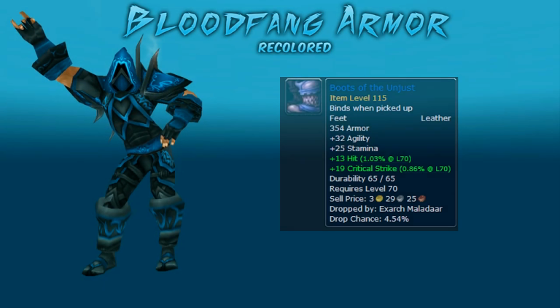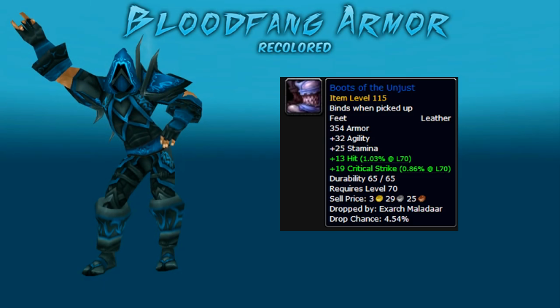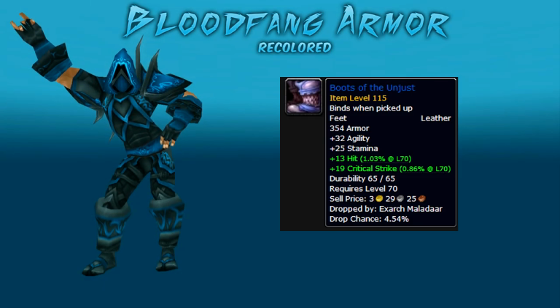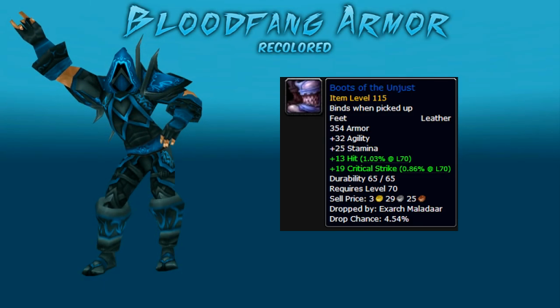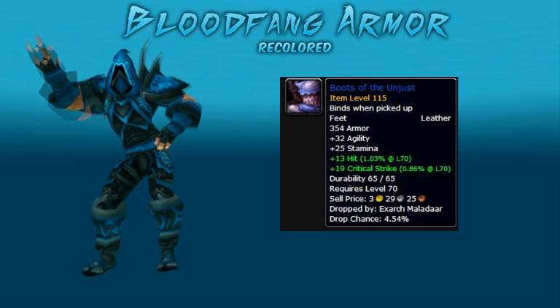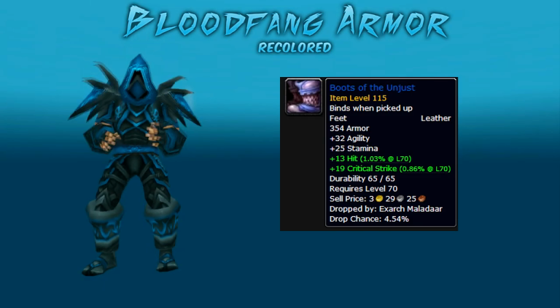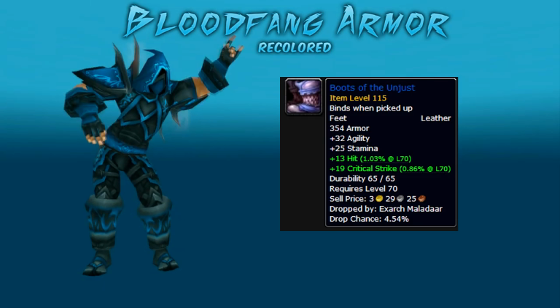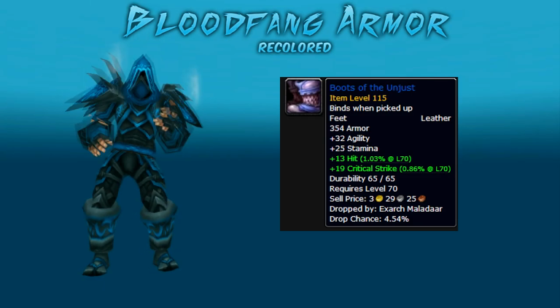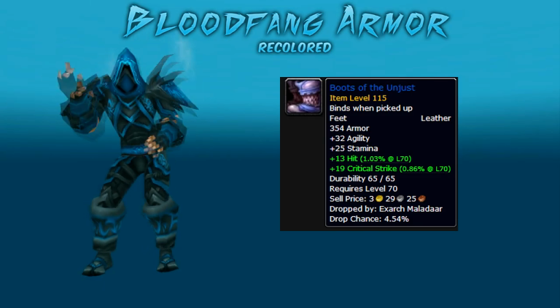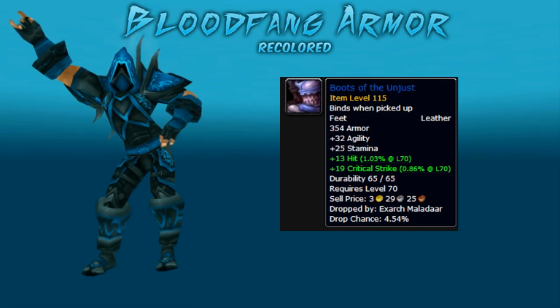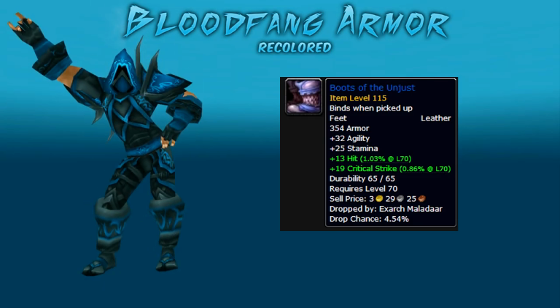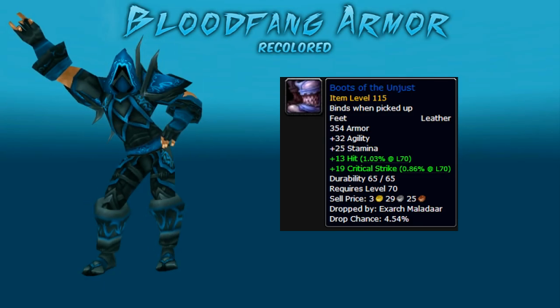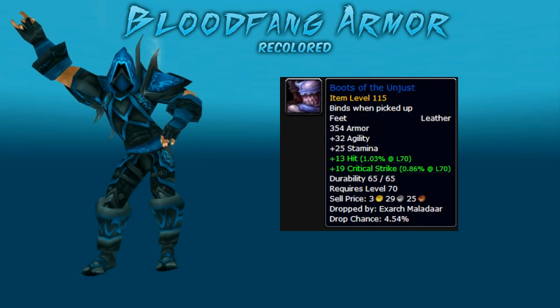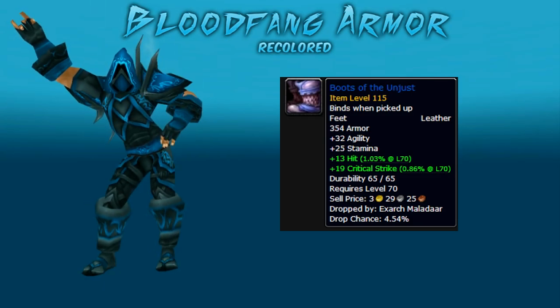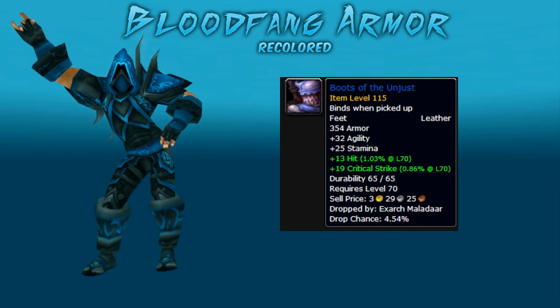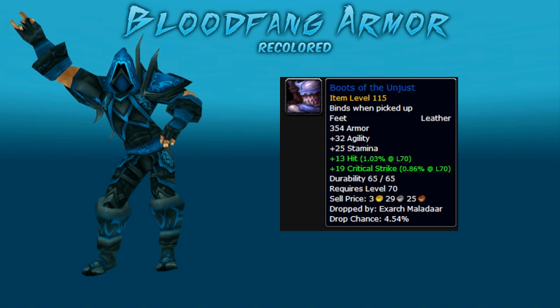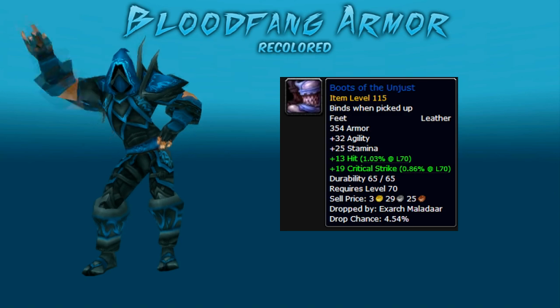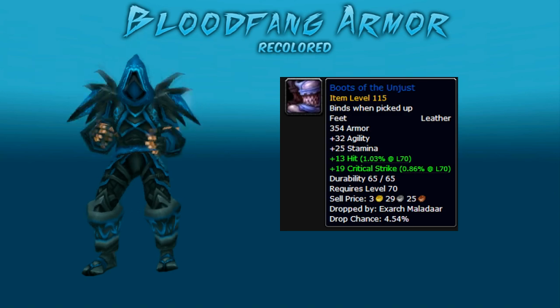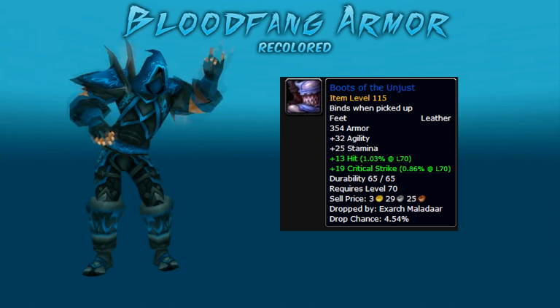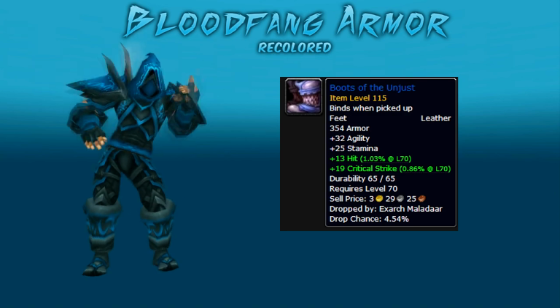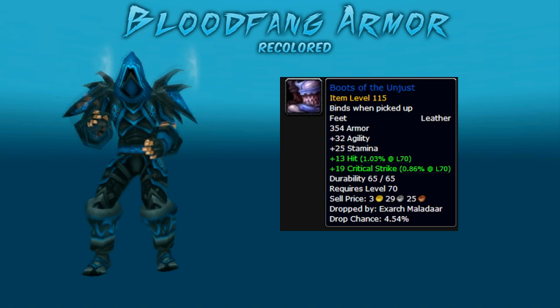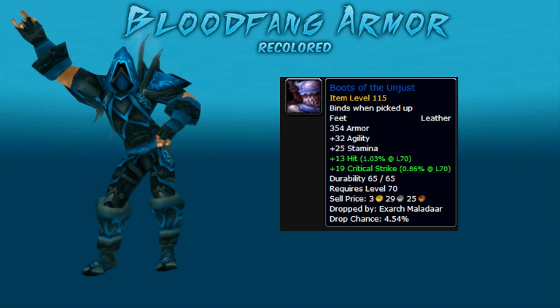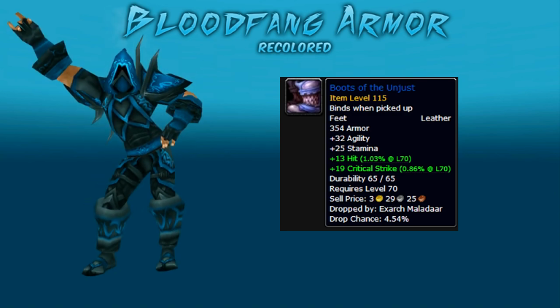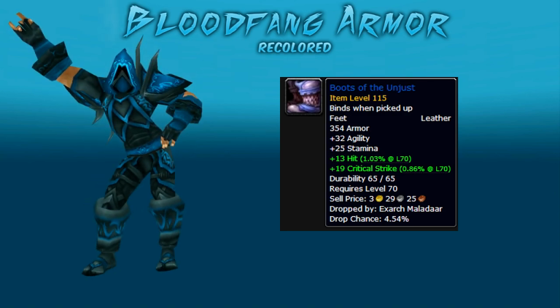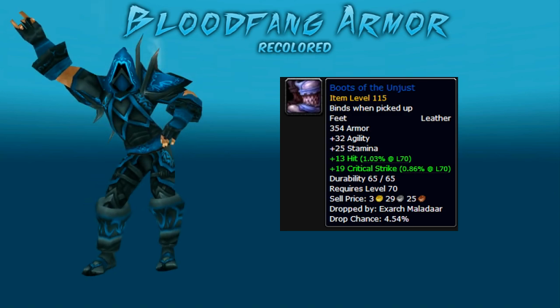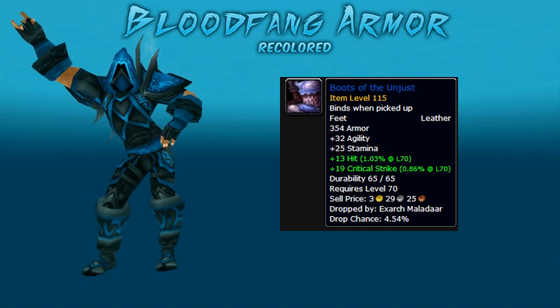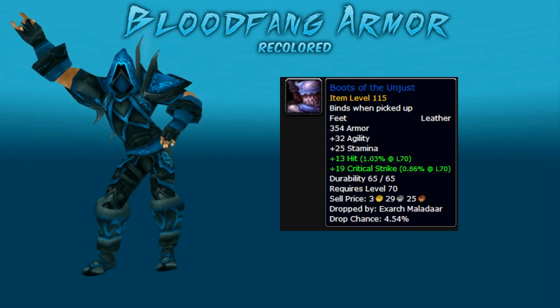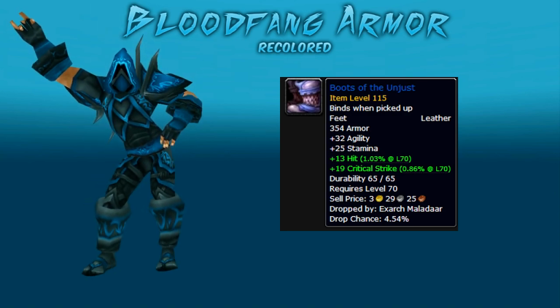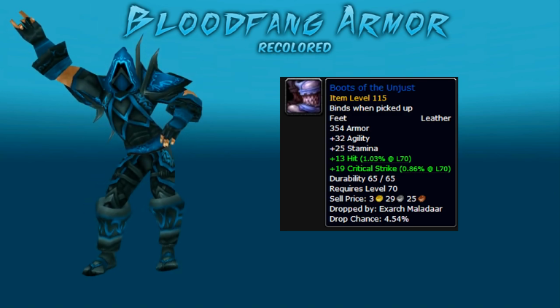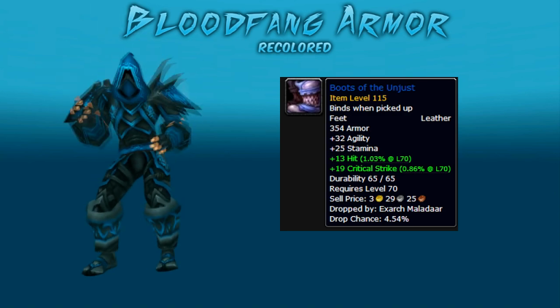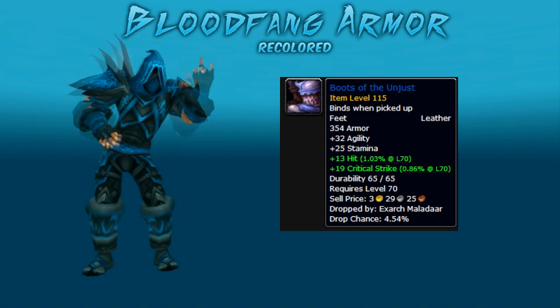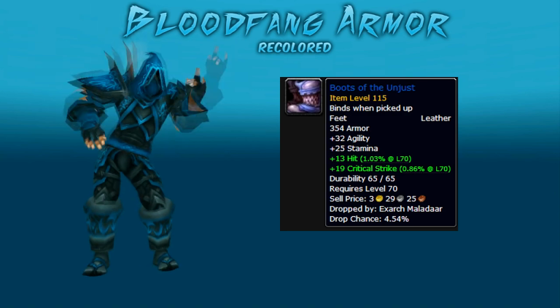And the last two pieces: the leg piece is called Leggings of Unrepentant and that drops from Keli'dan the Breaker in the Blood Furnace, heroic only. And the boots — Boots of Unjust — drop from Exarch Maladaar in Auchenai Crypts, heroic only.